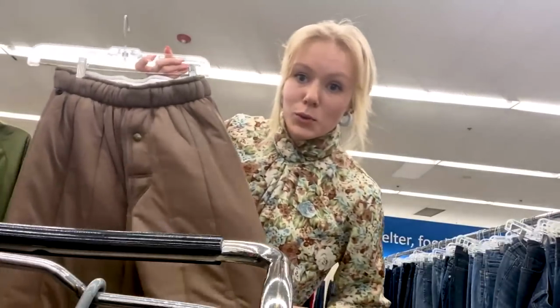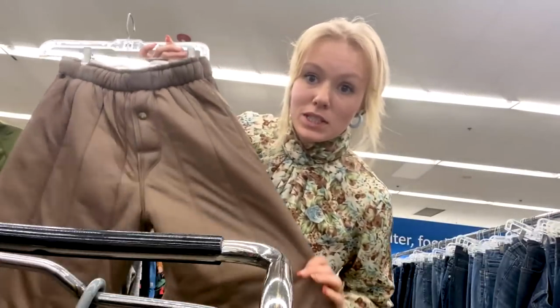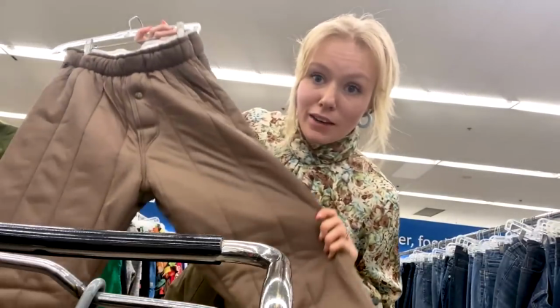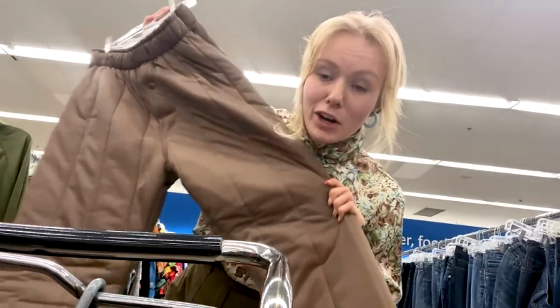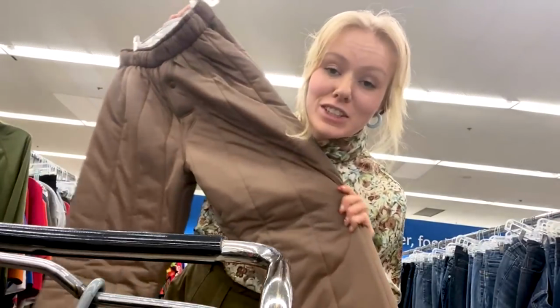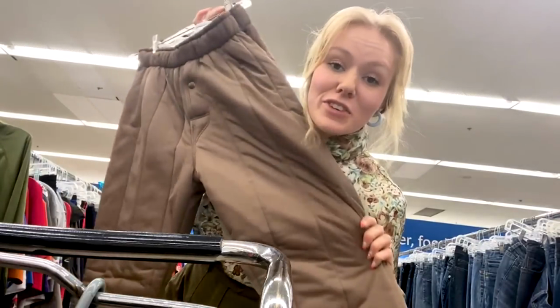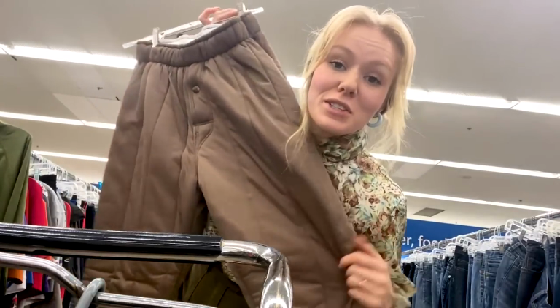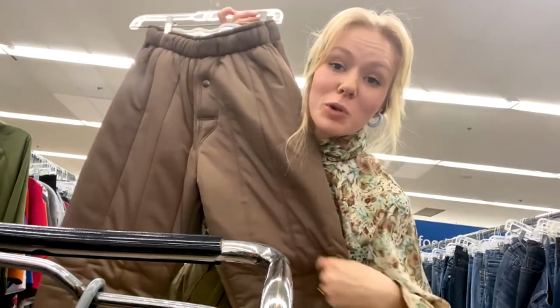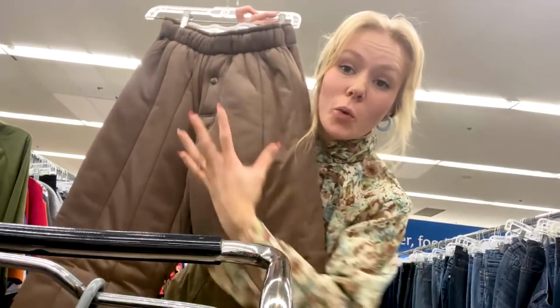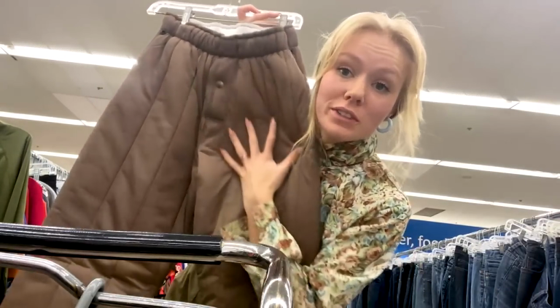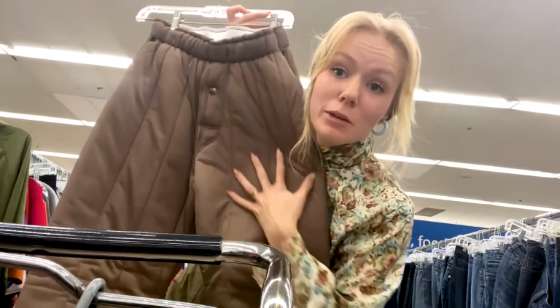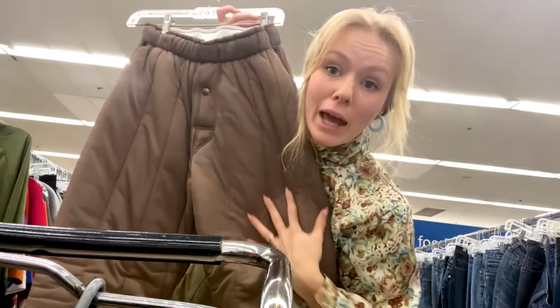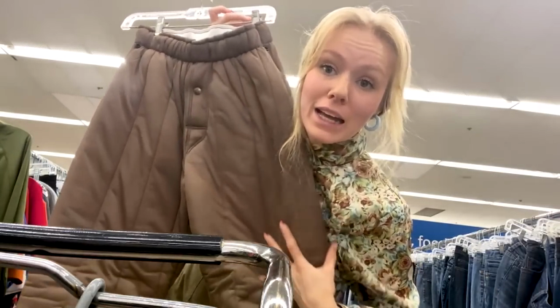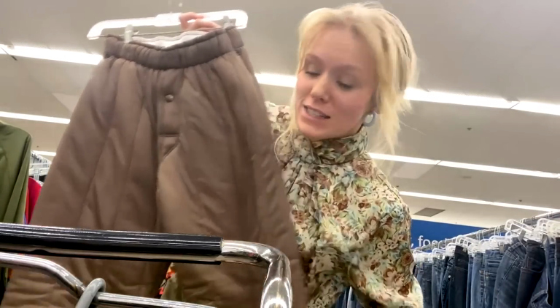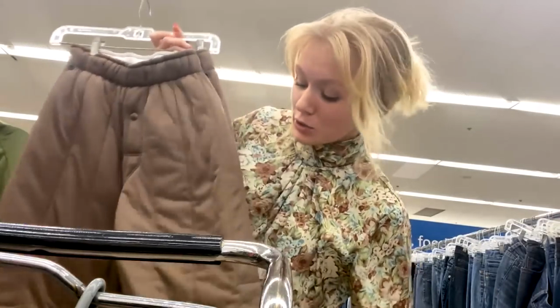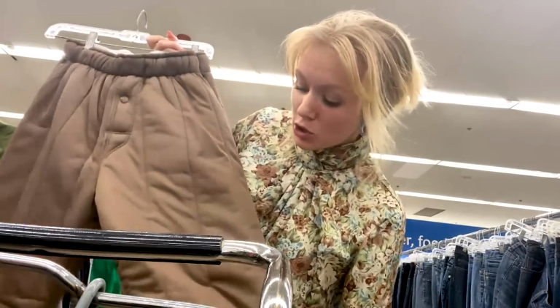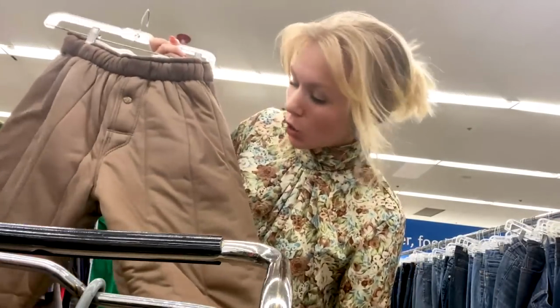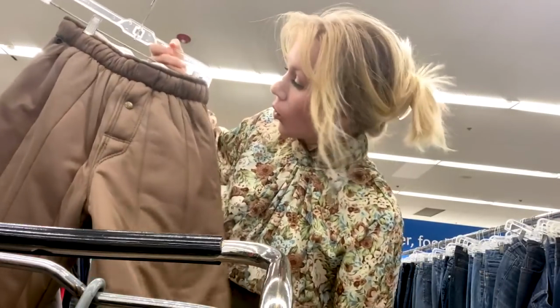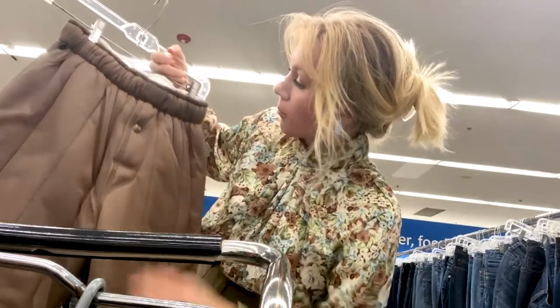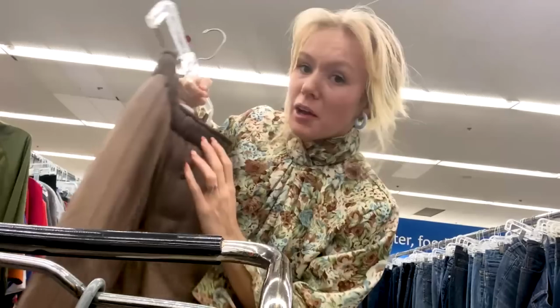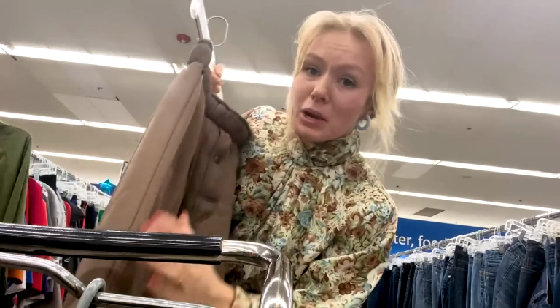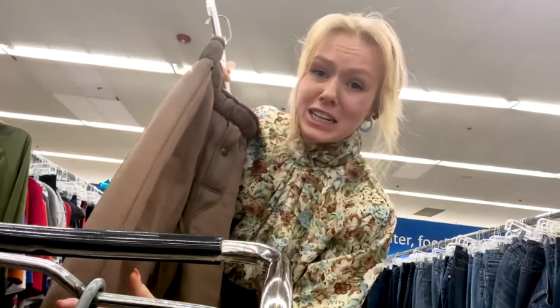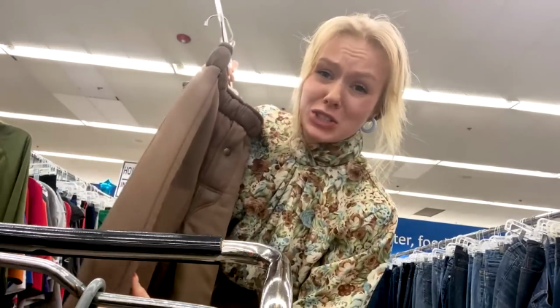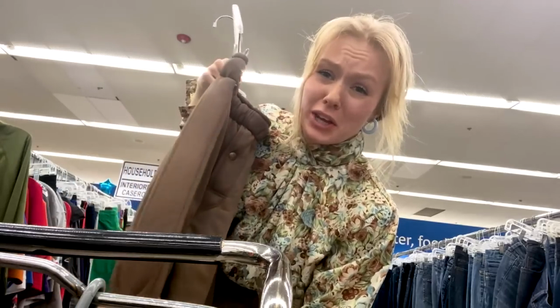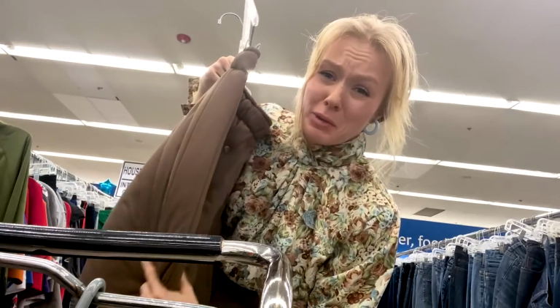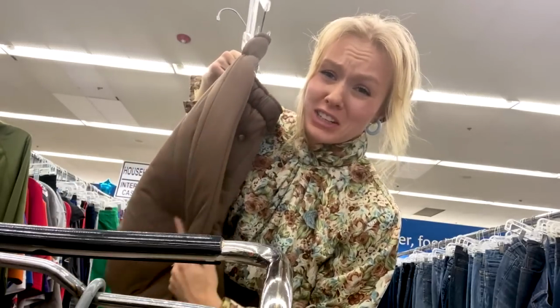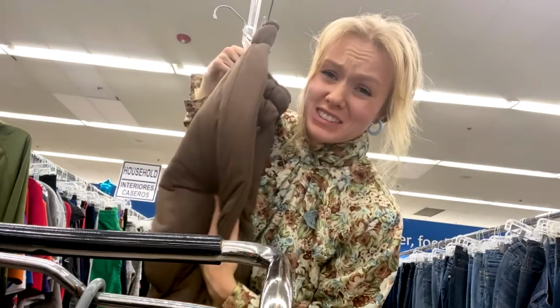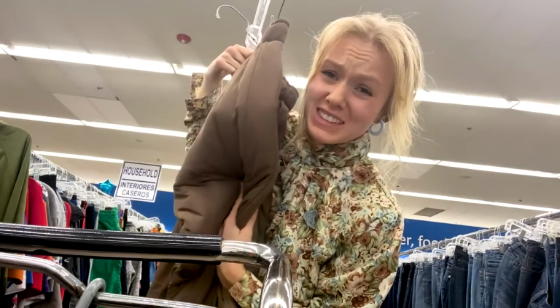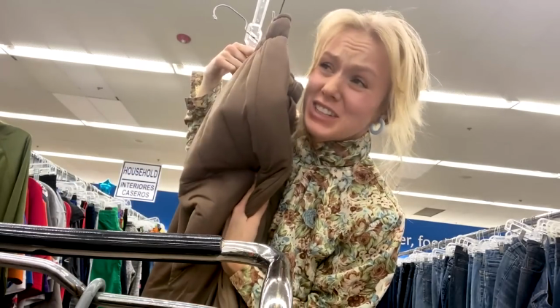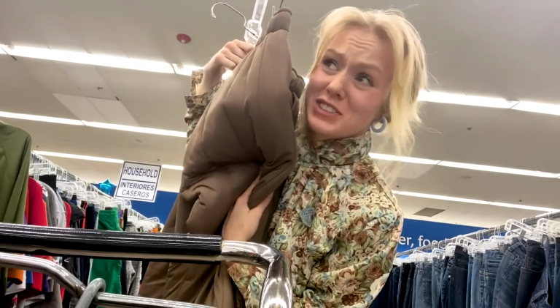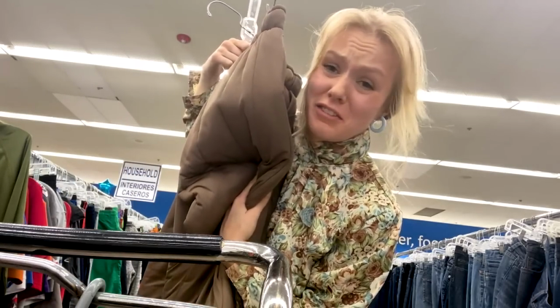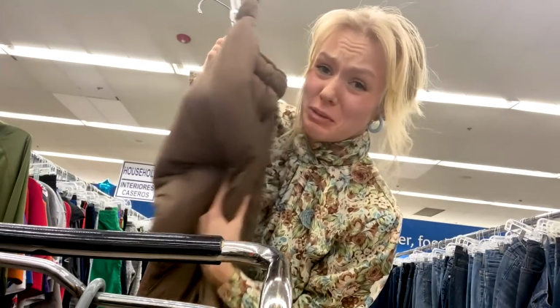Coolest thing ever — I just found some quilted pants. They're so warm, but I need to try them on. I just love this.